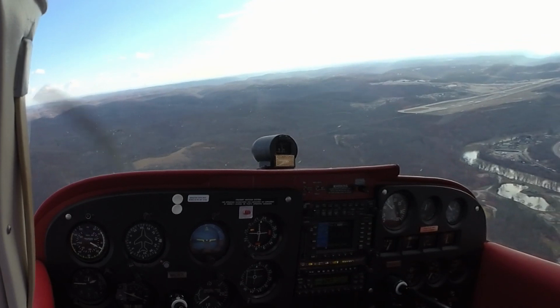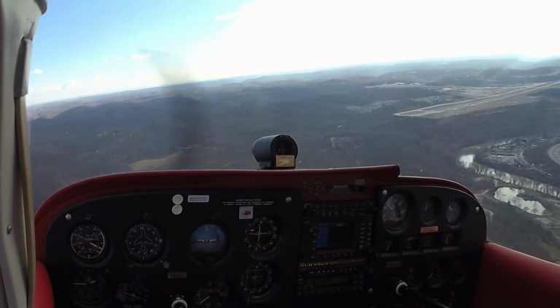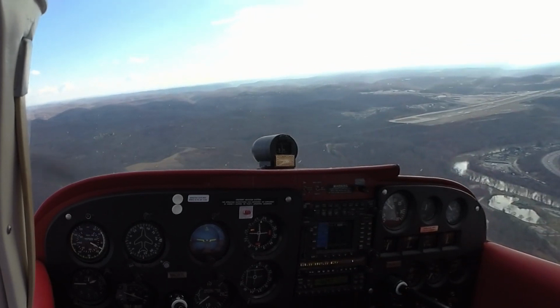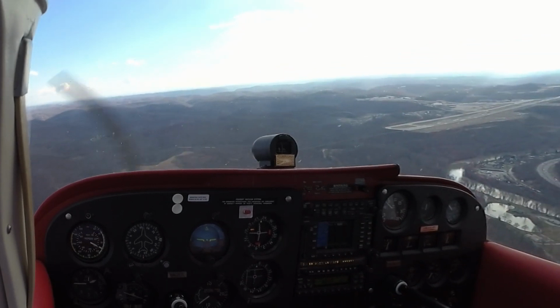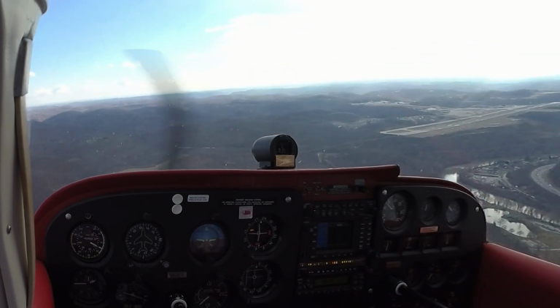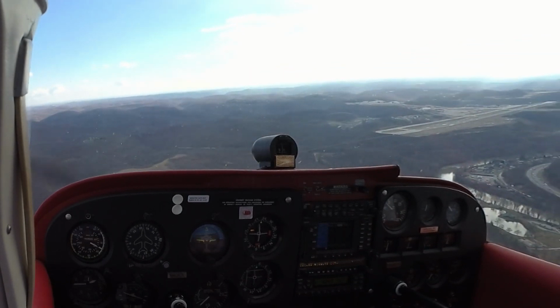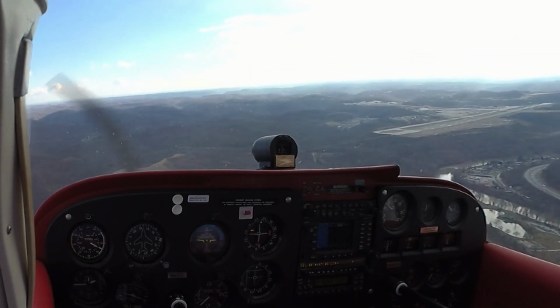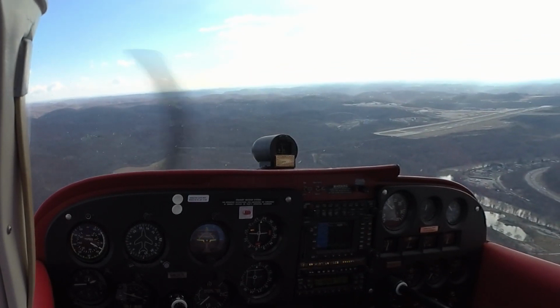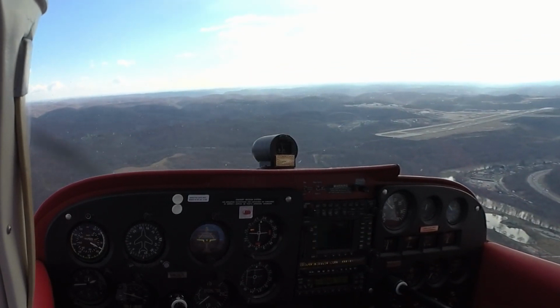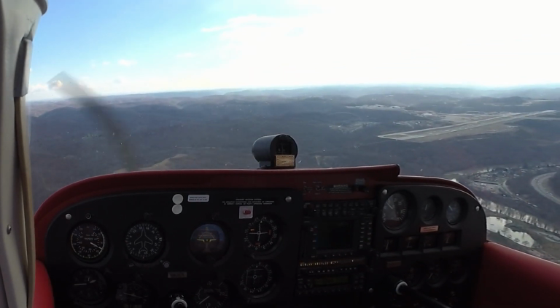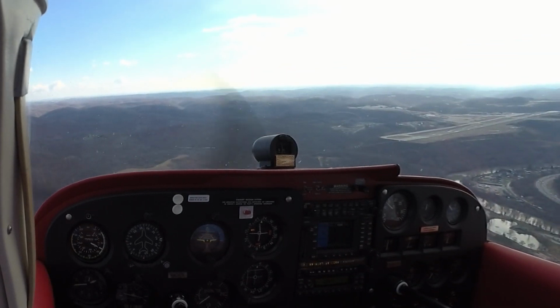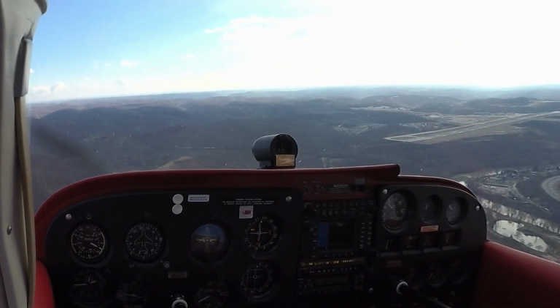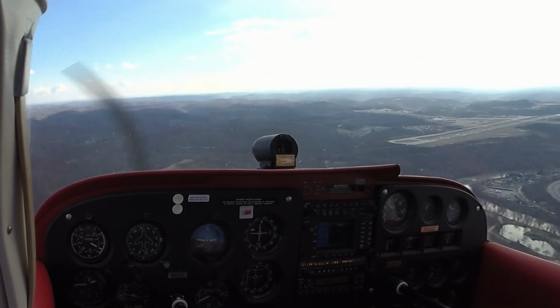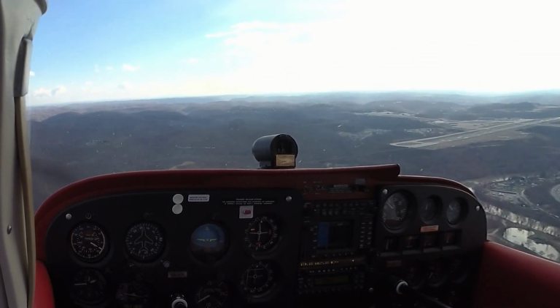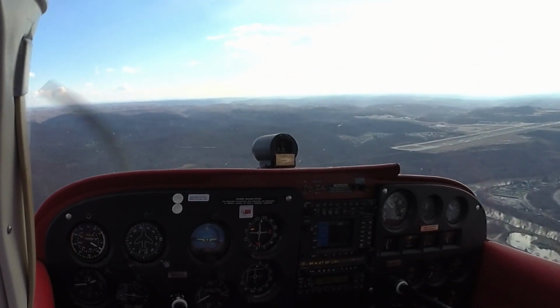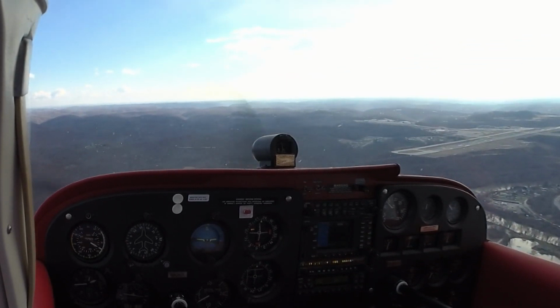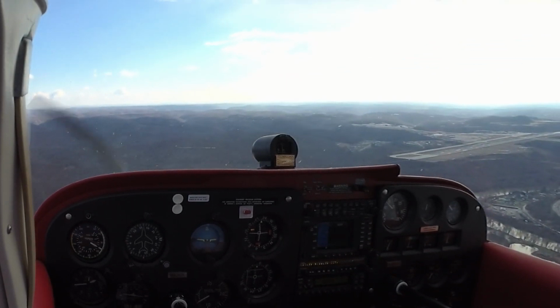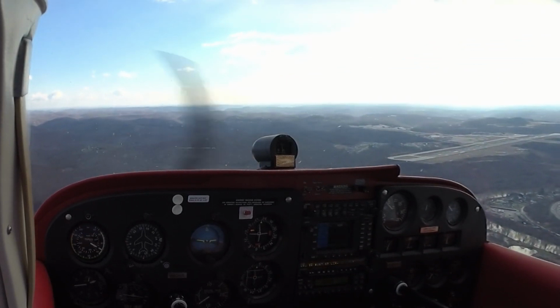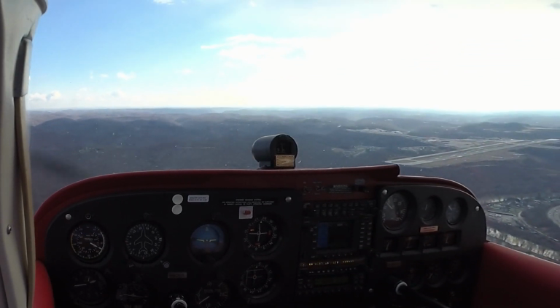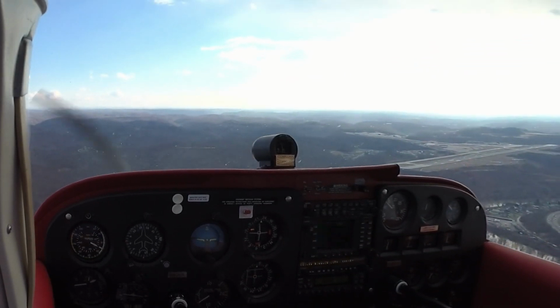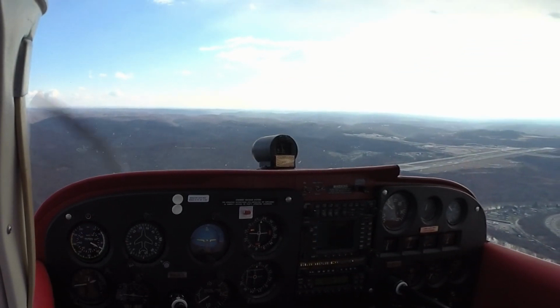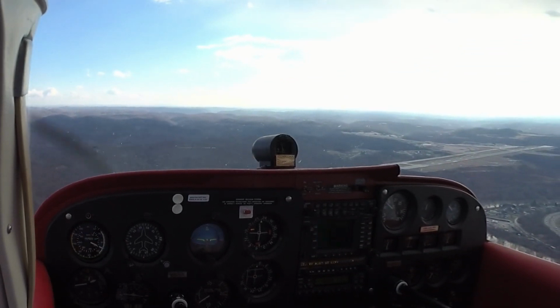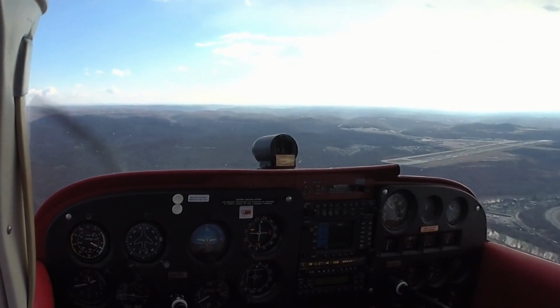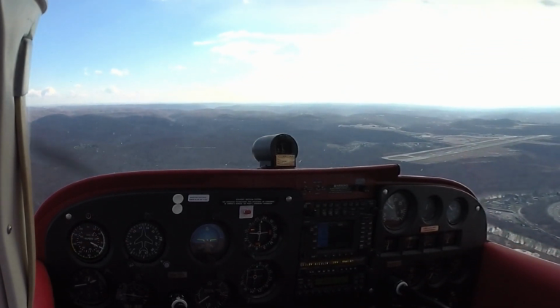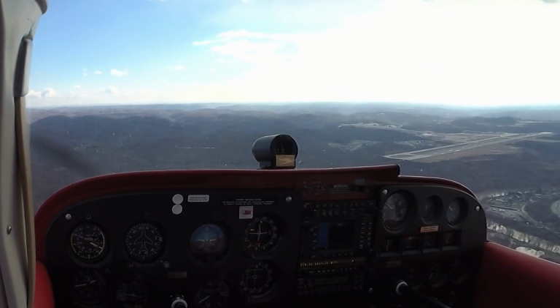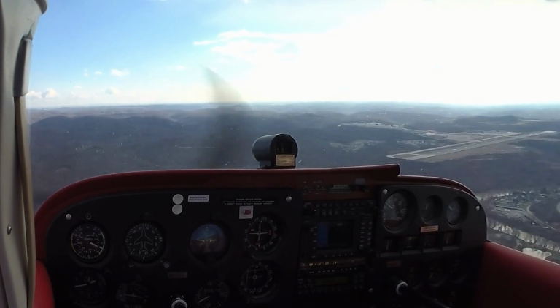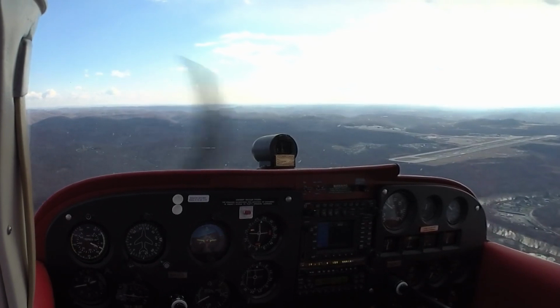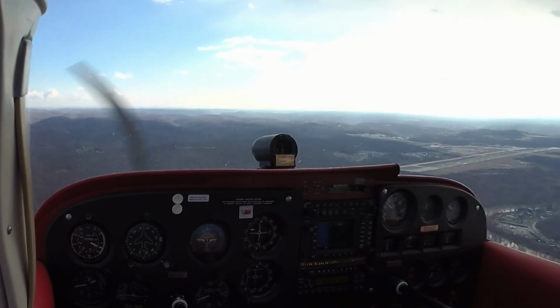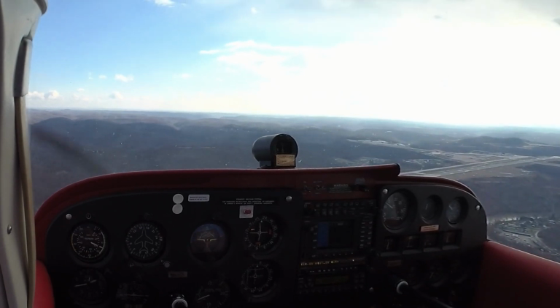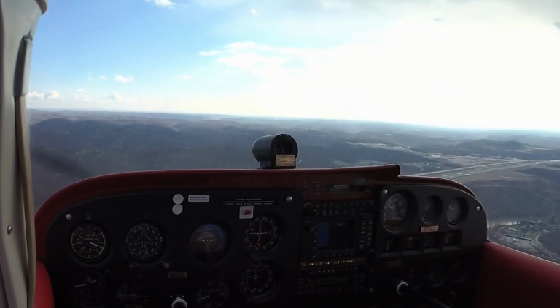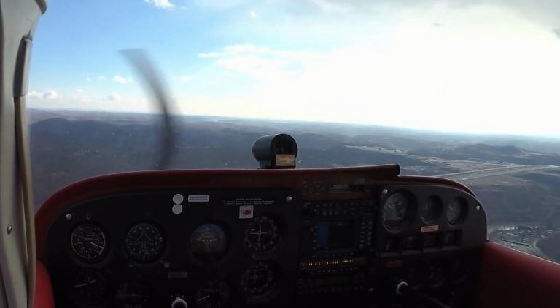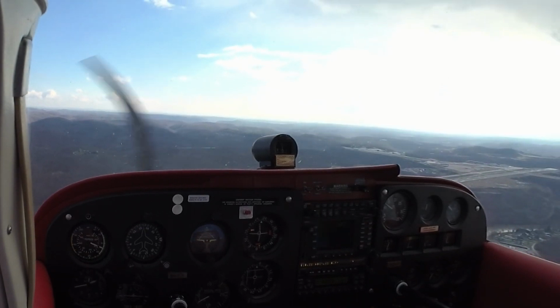Herd 38, Charleston Tower, runway 23, wind 190 at 4, clear to land. 23, clear to land, Herd 38.